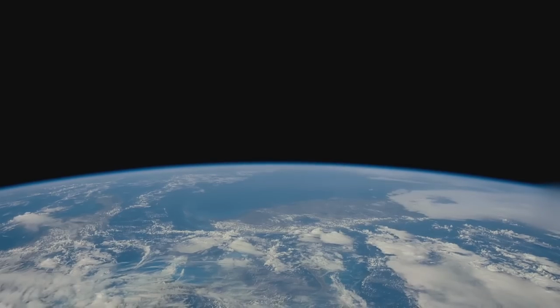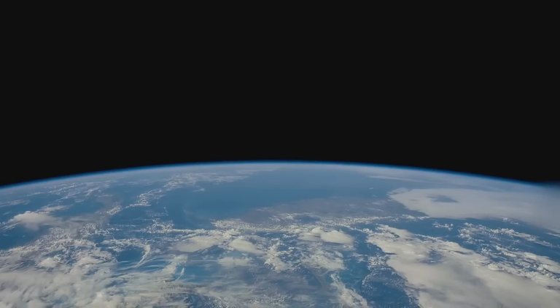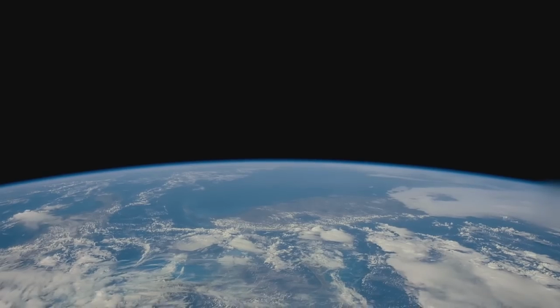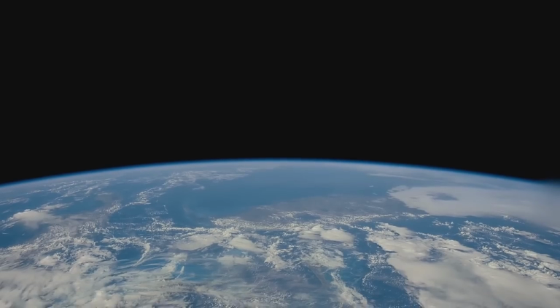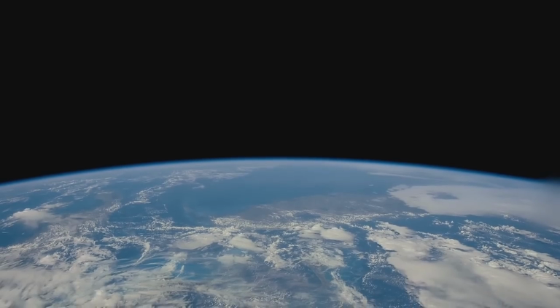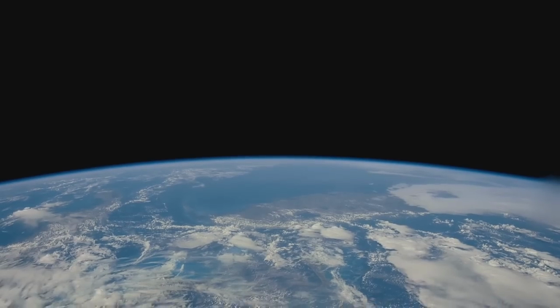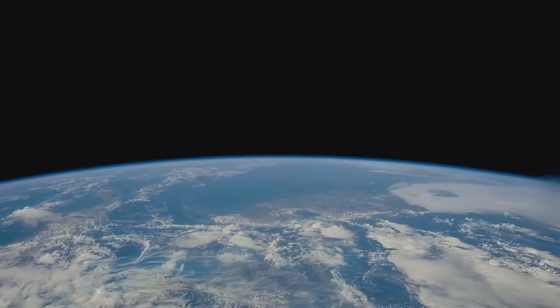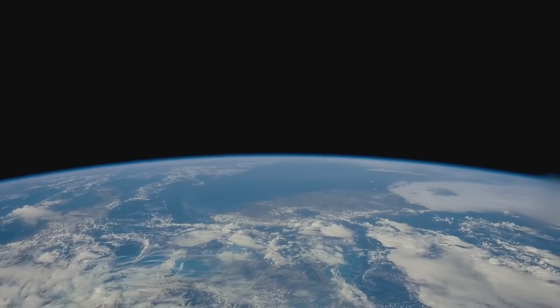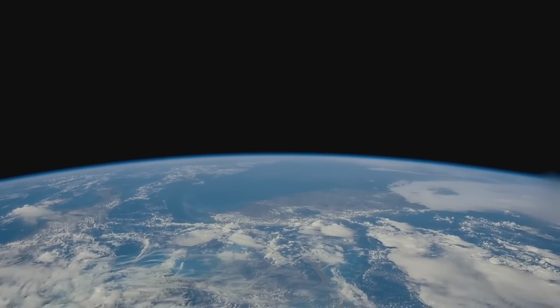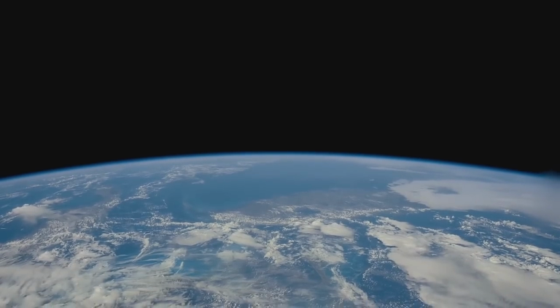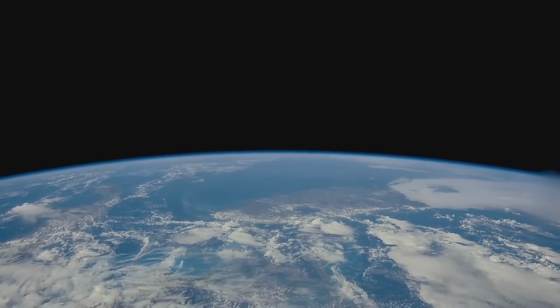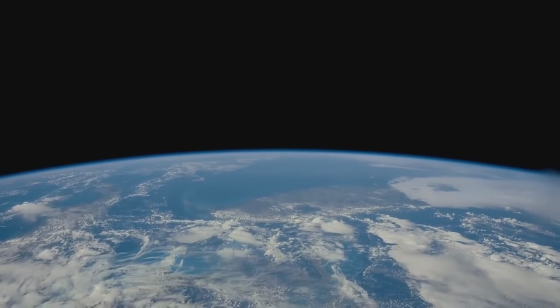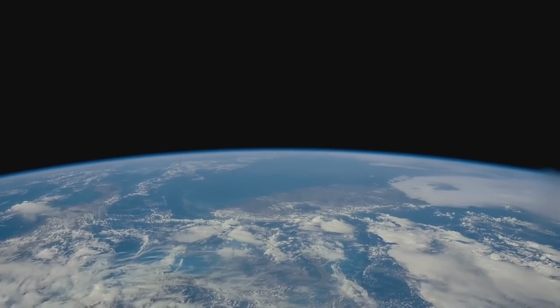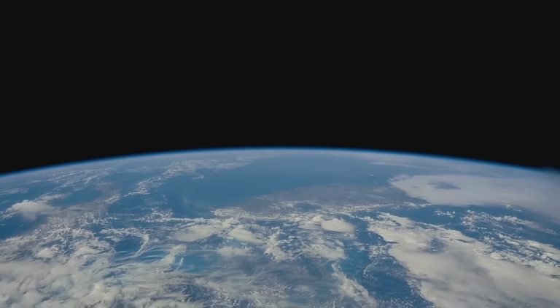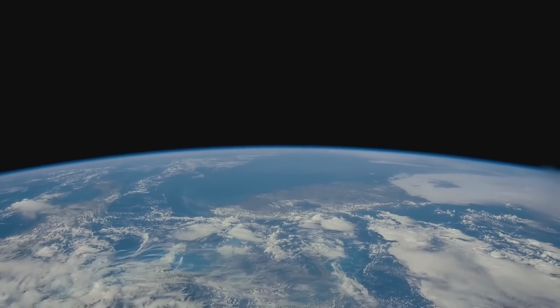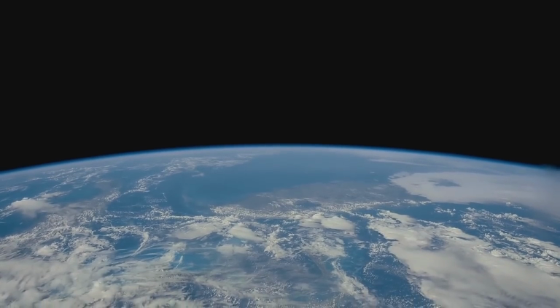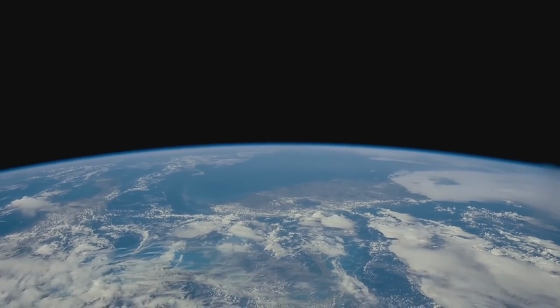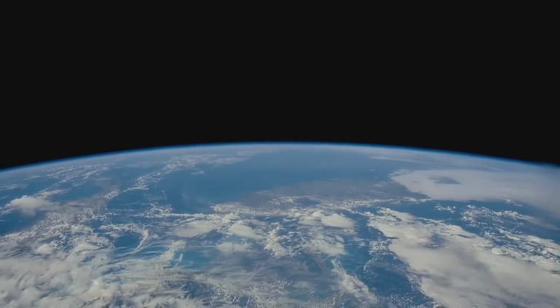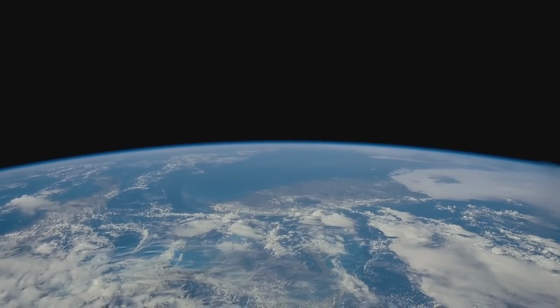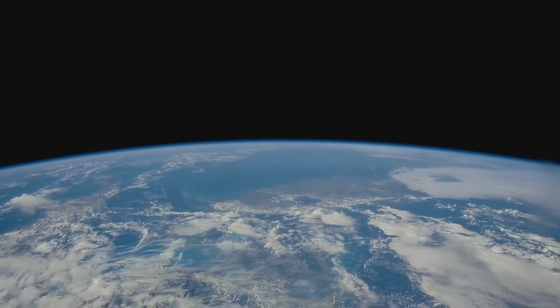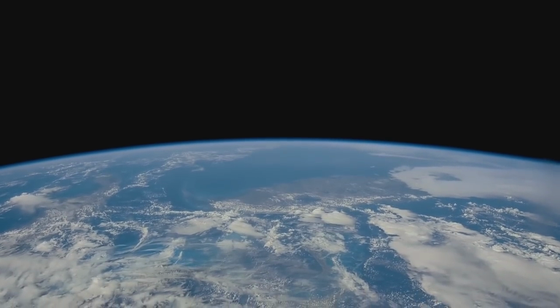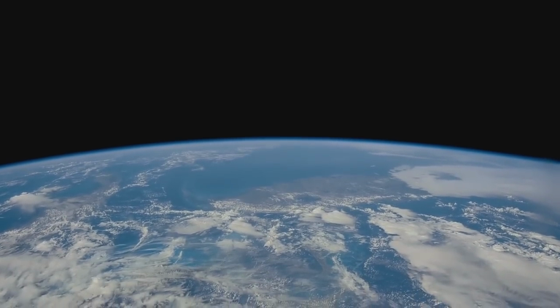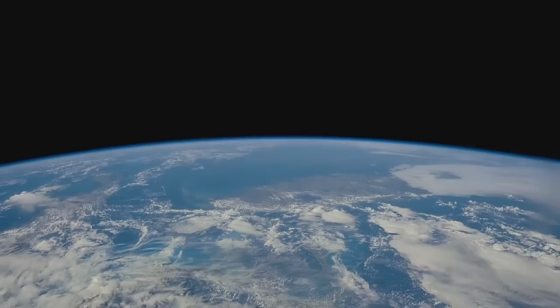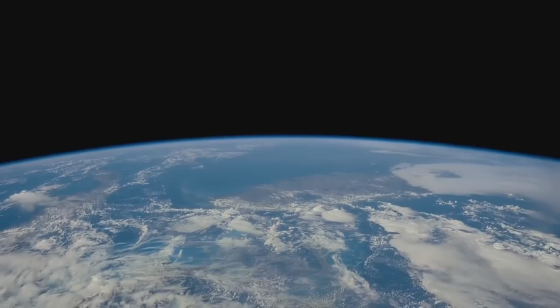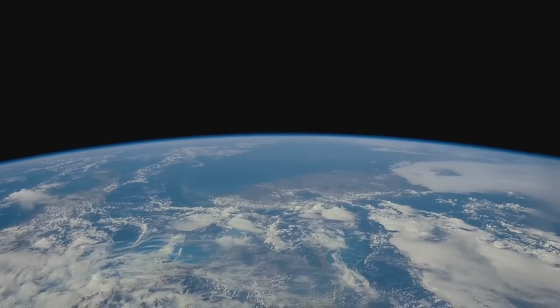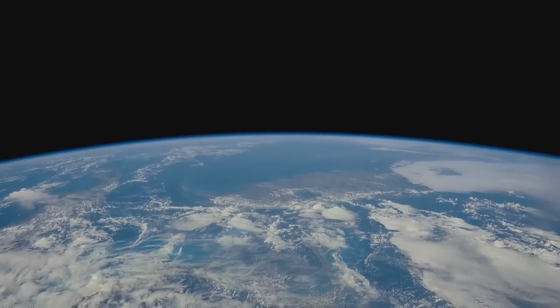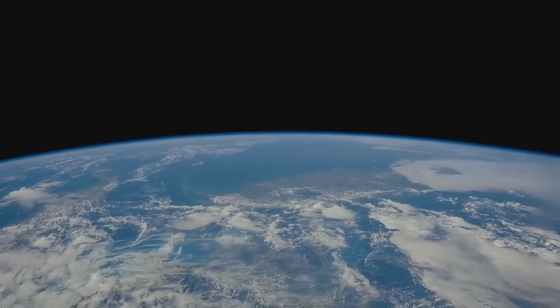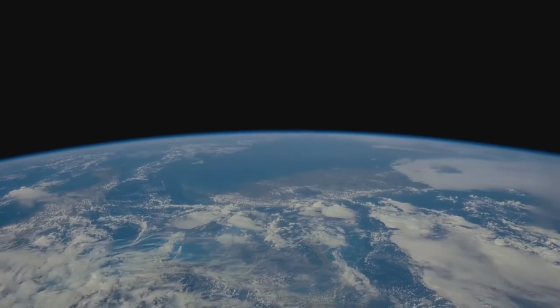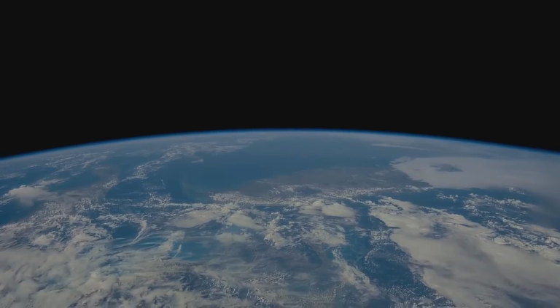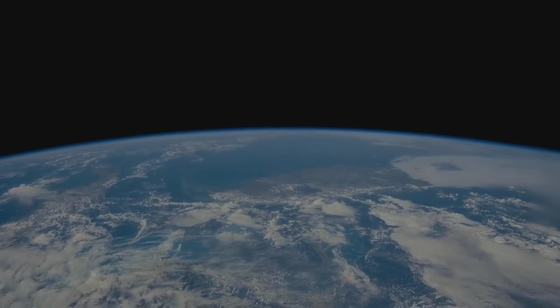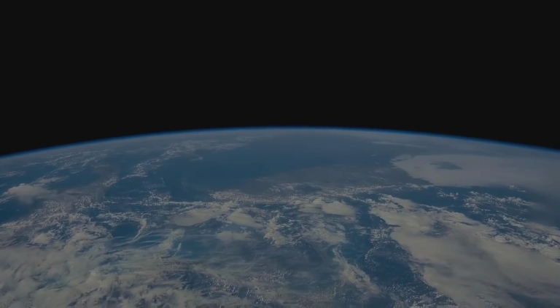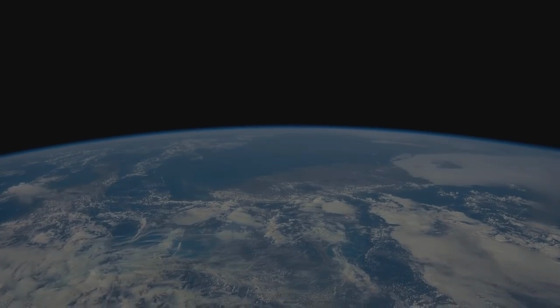On Earth, we have everything we need to survive — air to breathe, and food and water to sustain life.